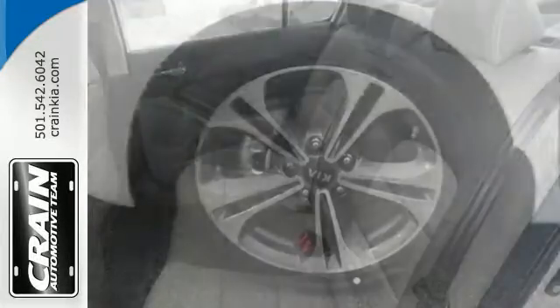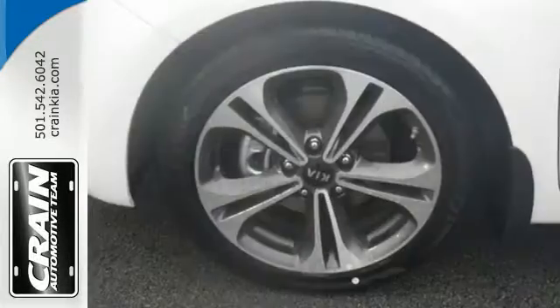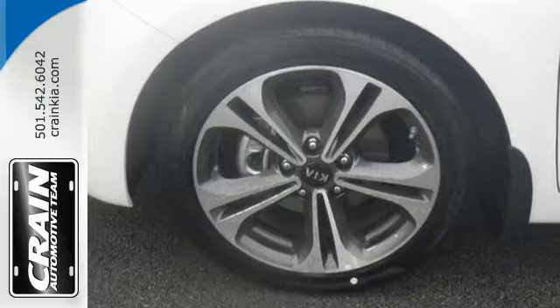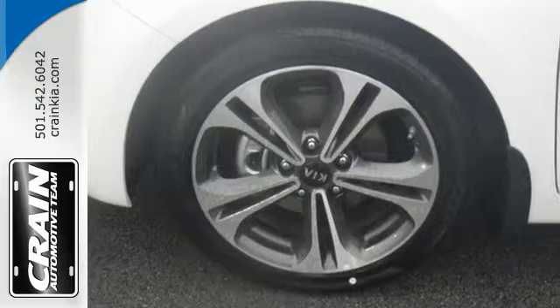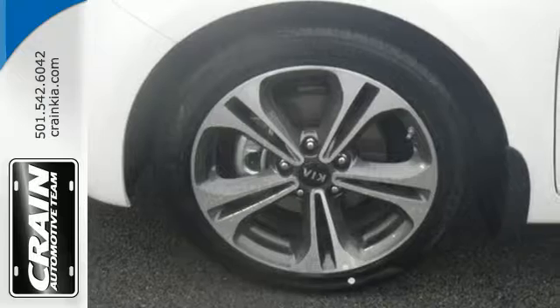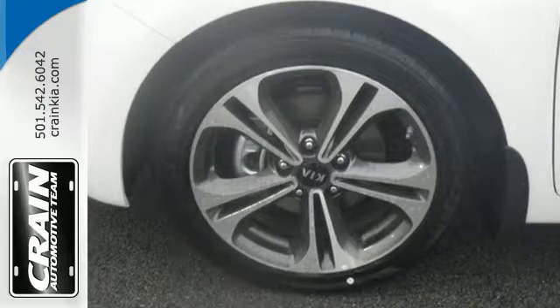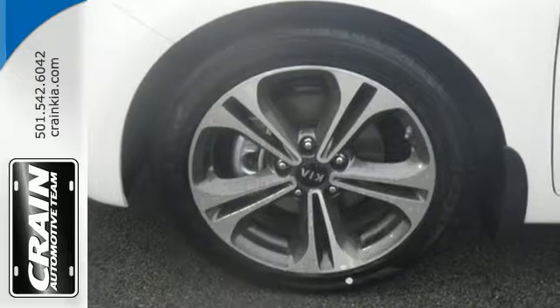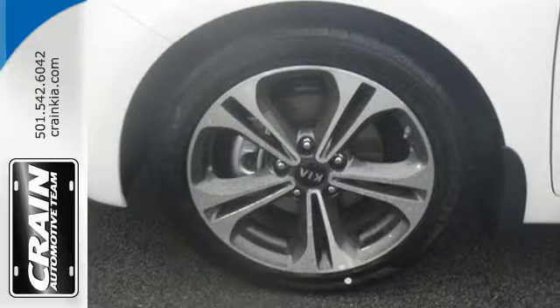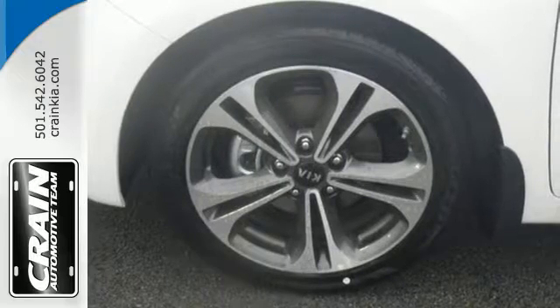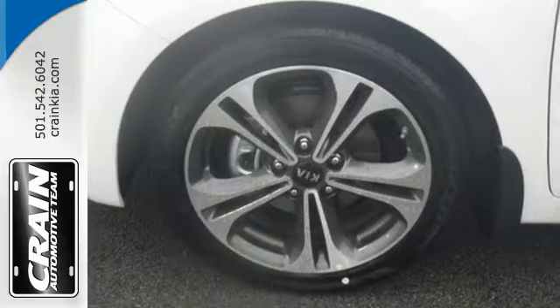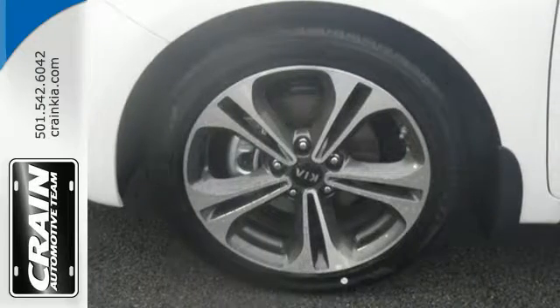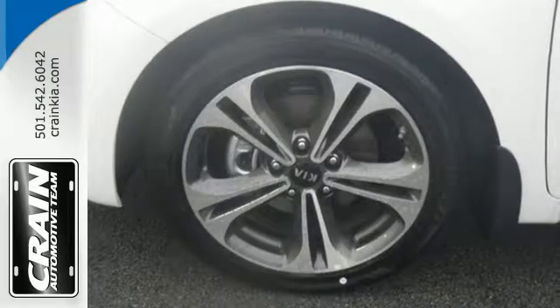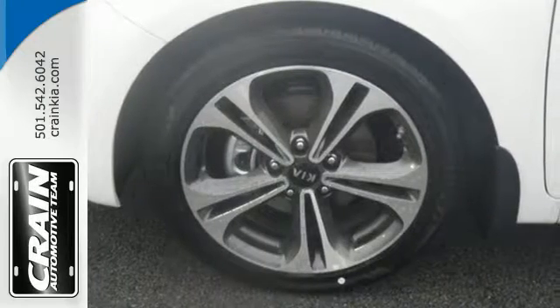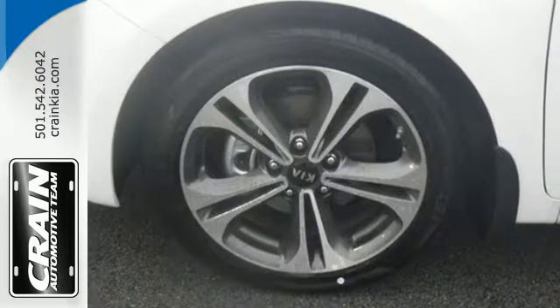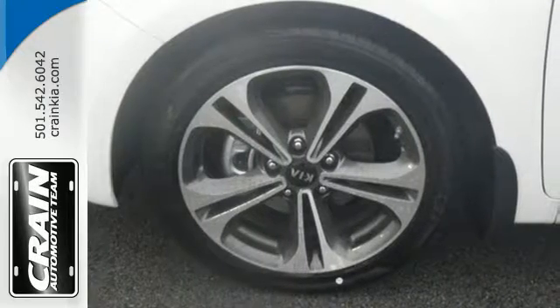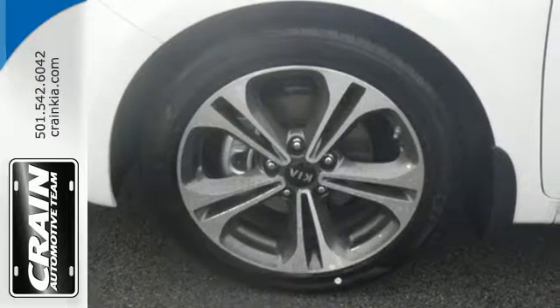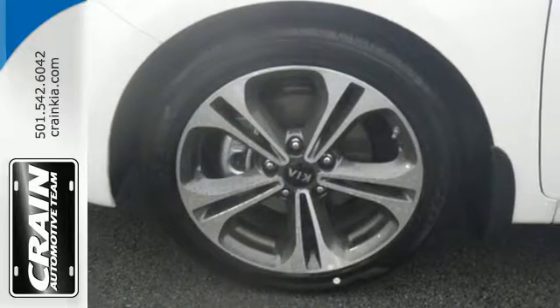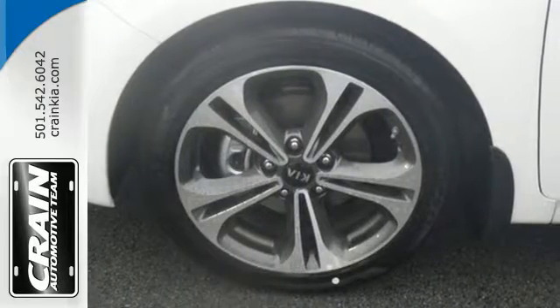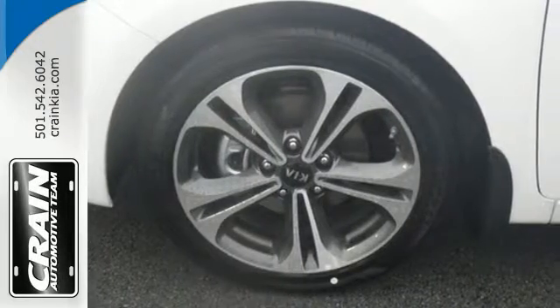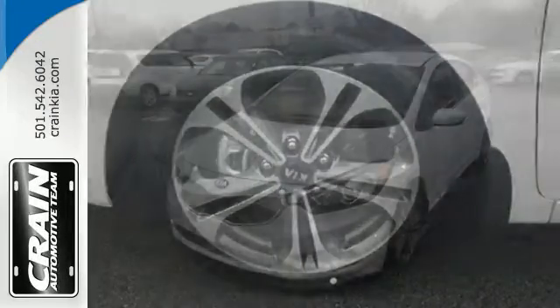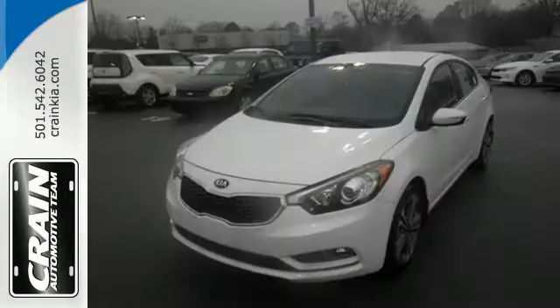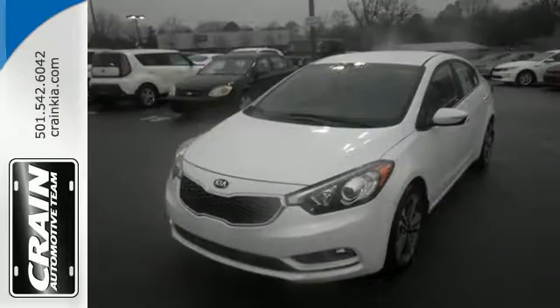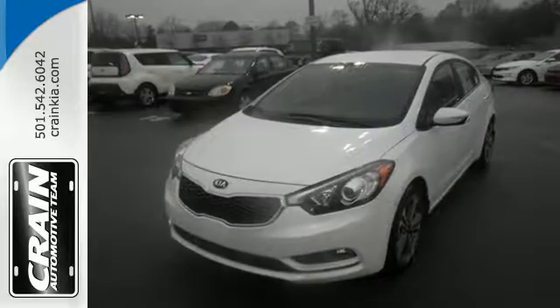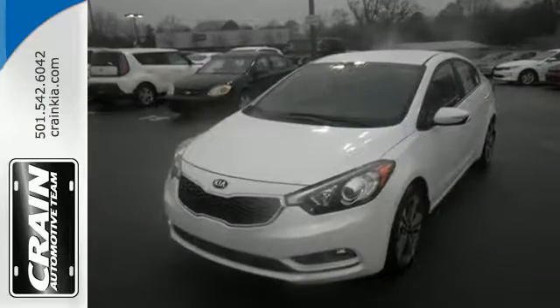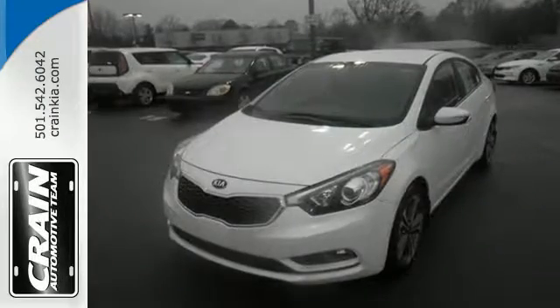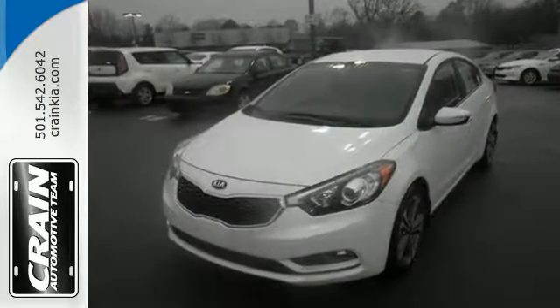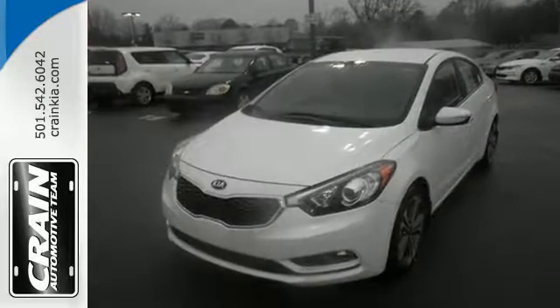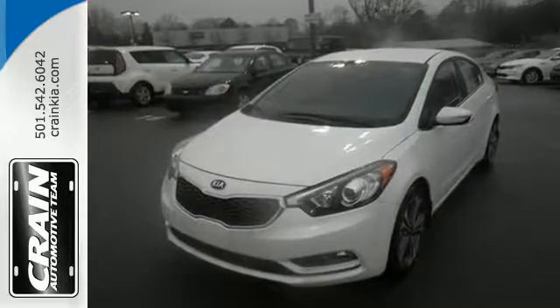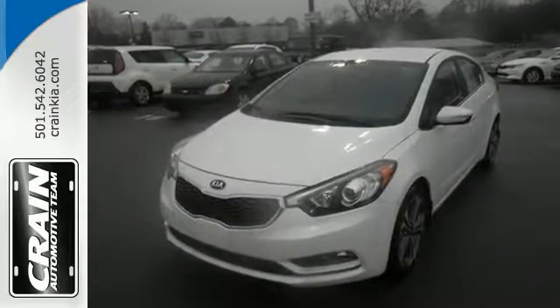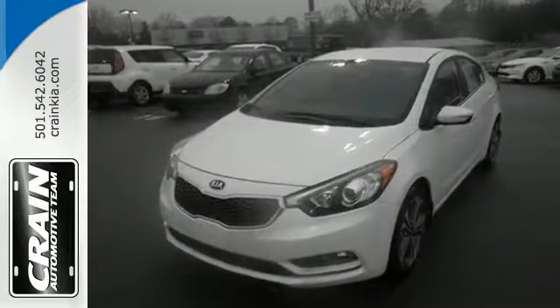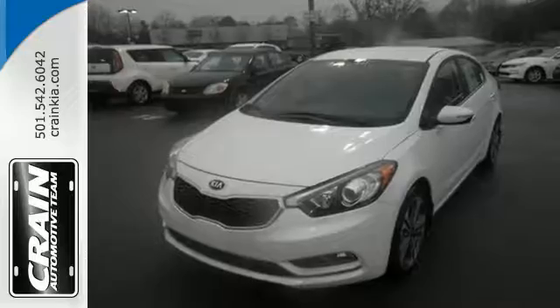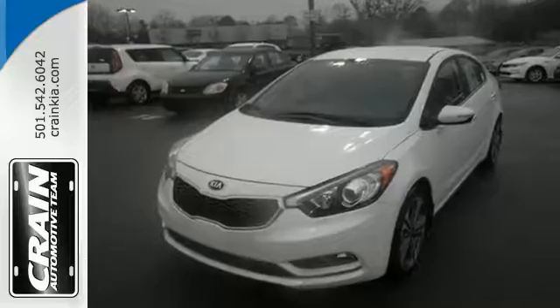You won't need more than one look to know that this Kia is the vehicle for you. Make it yours today.